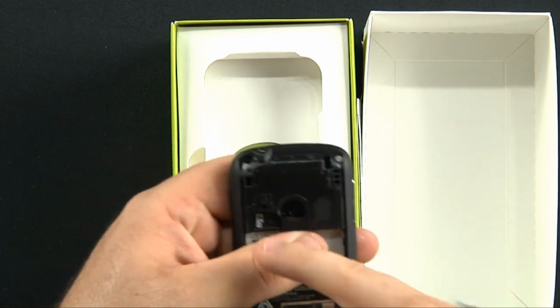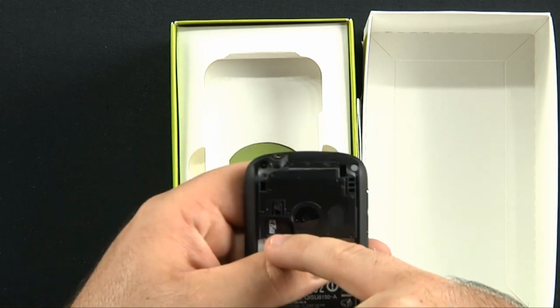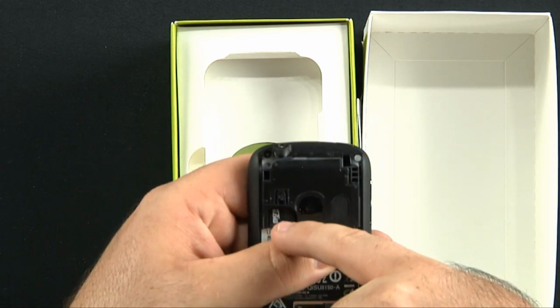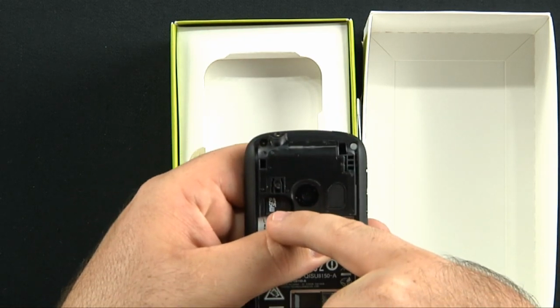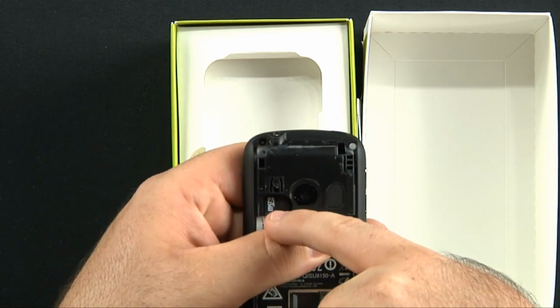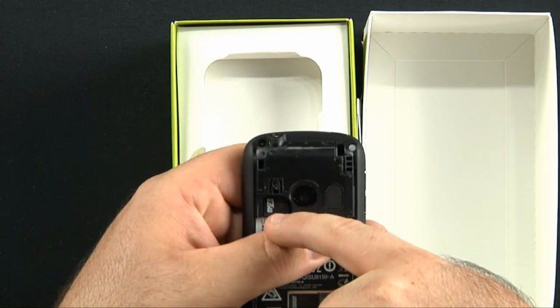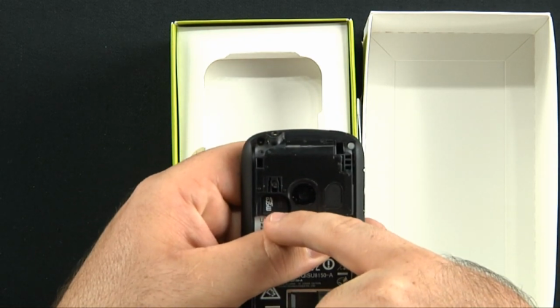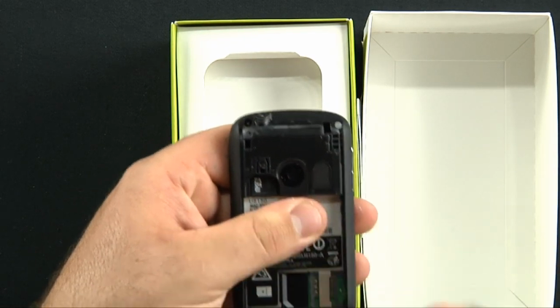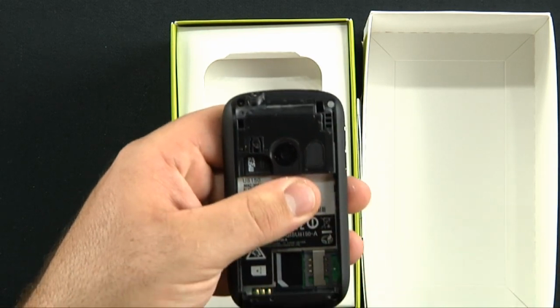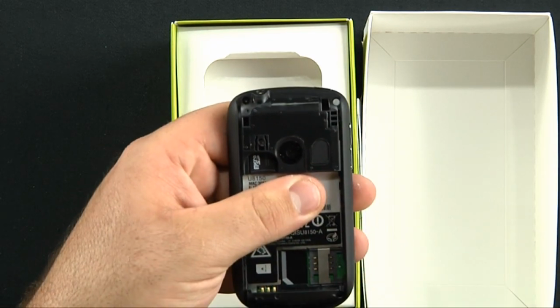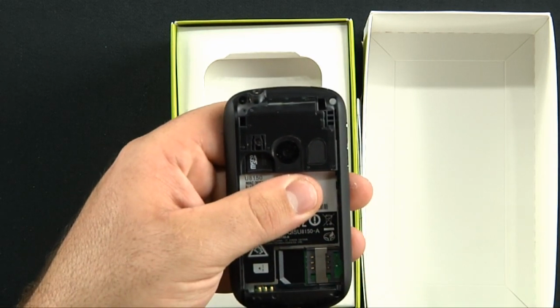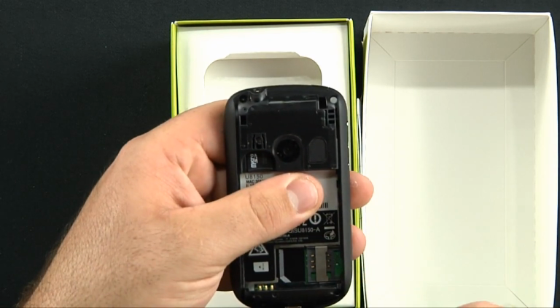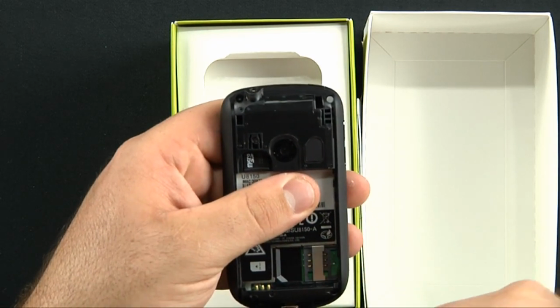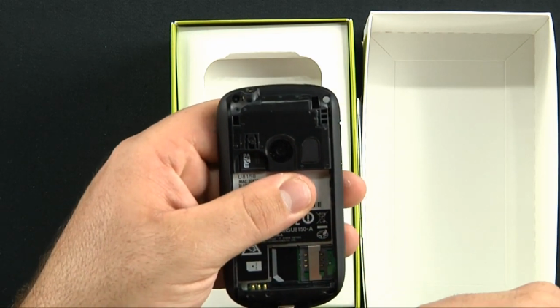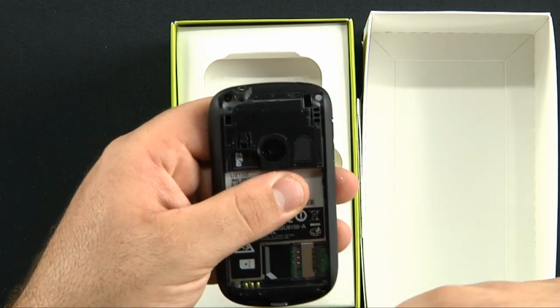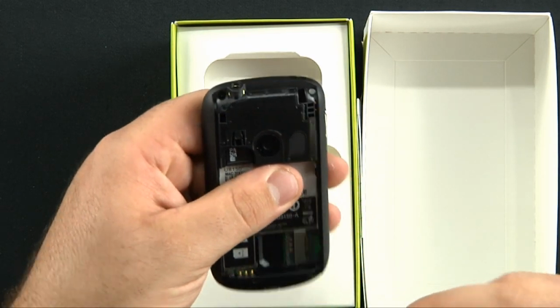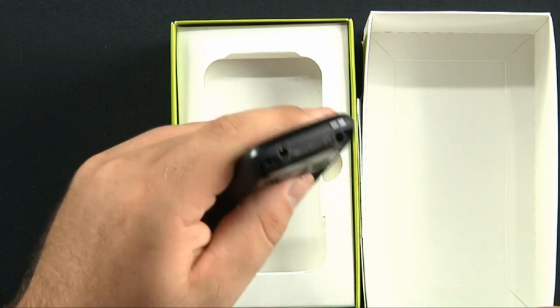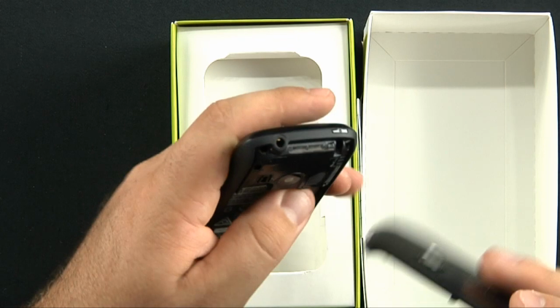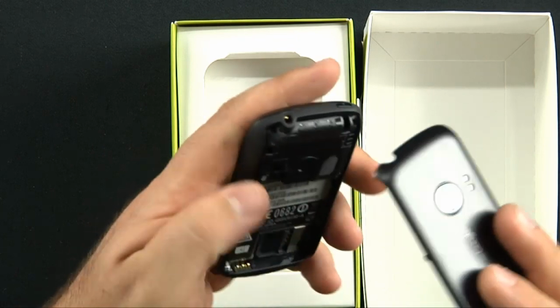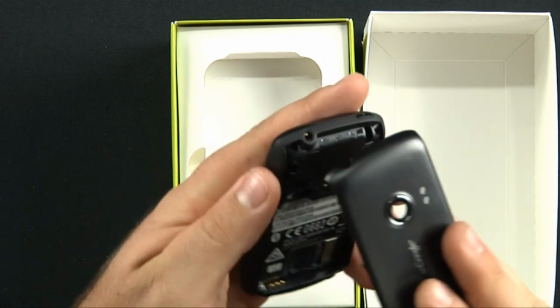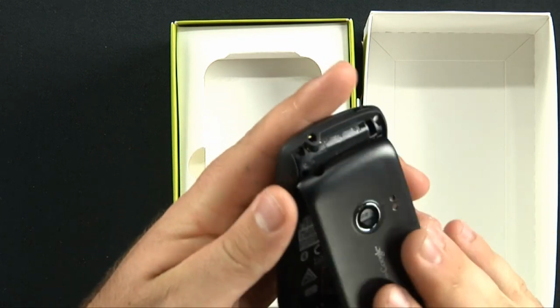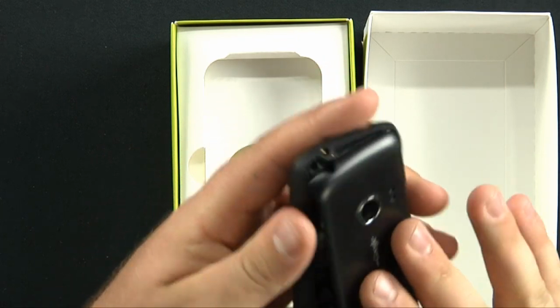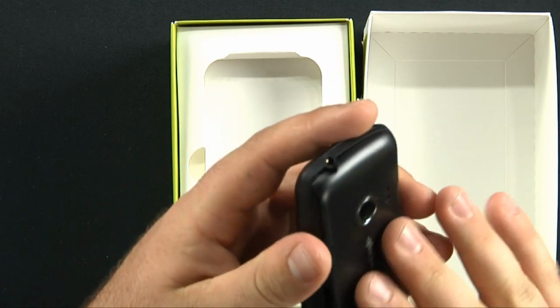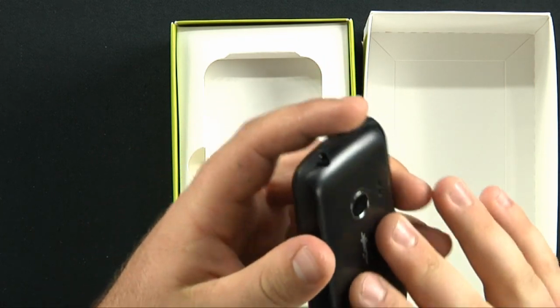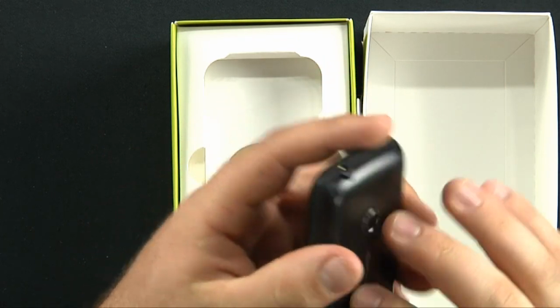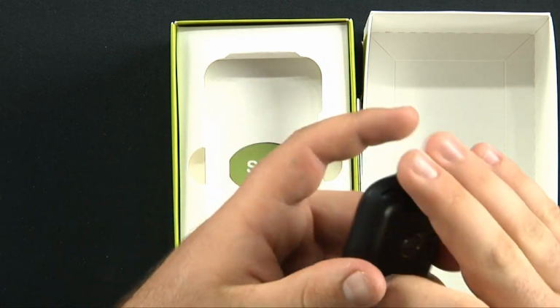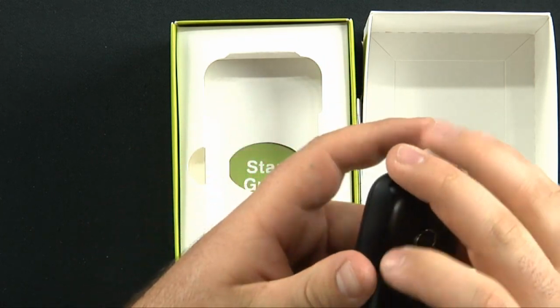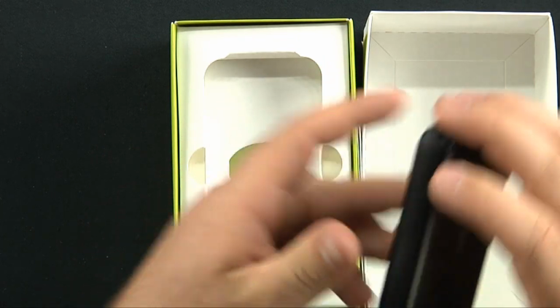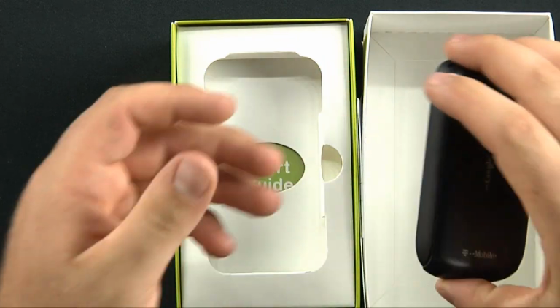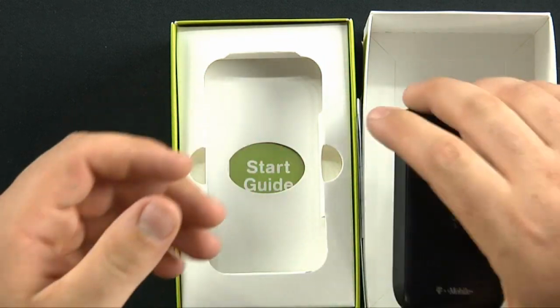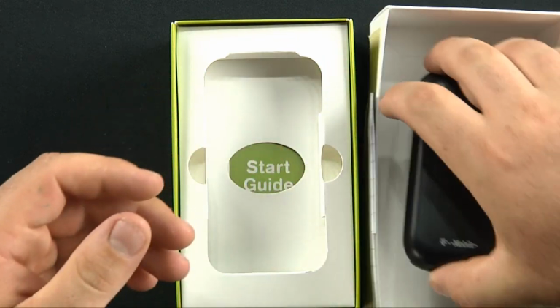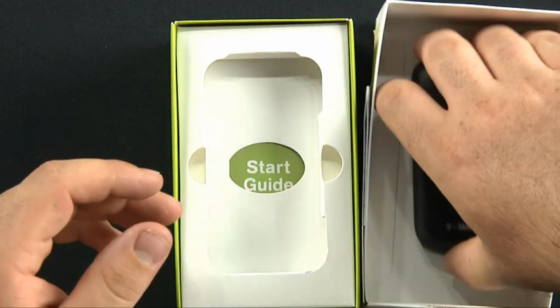There's a preloaded micro SD card right there, and your battery goes in here.